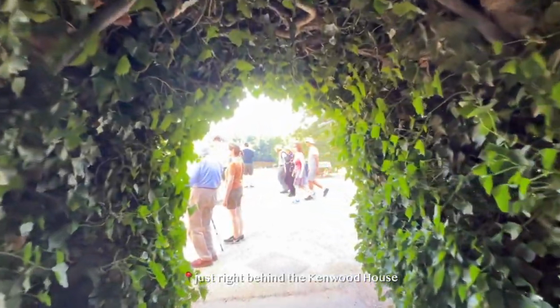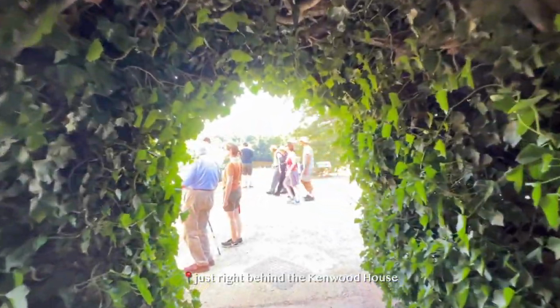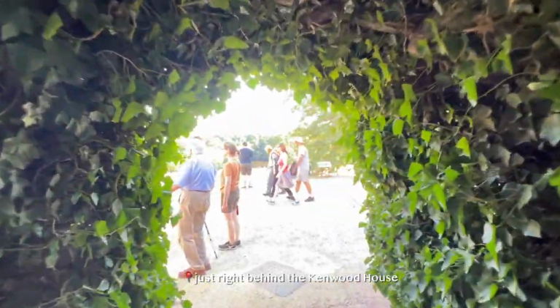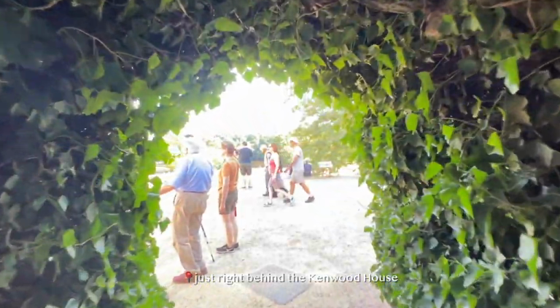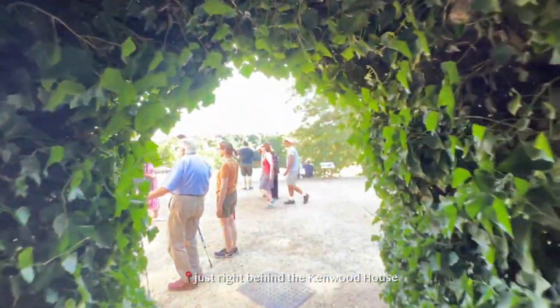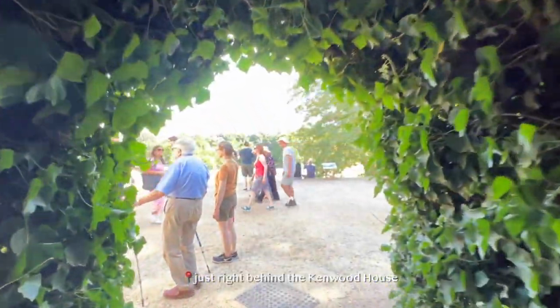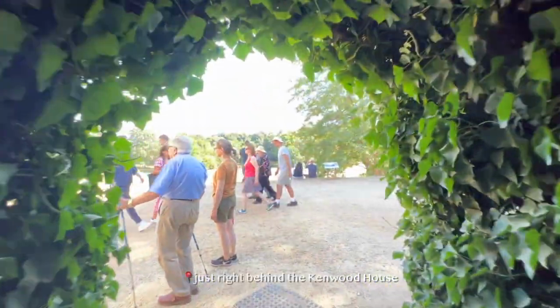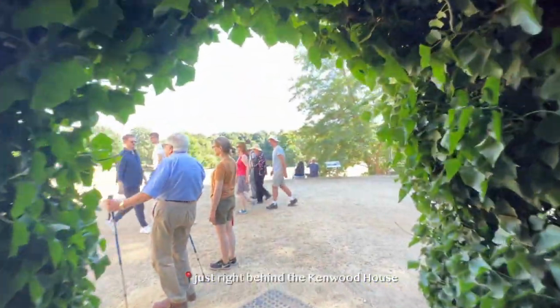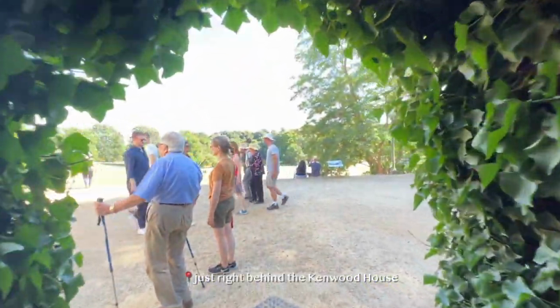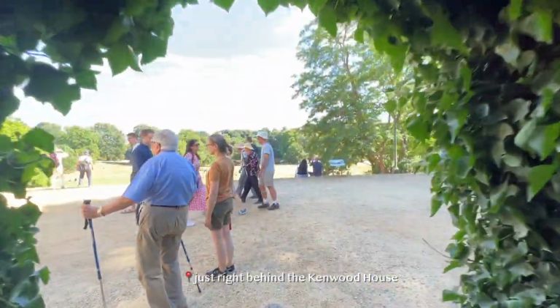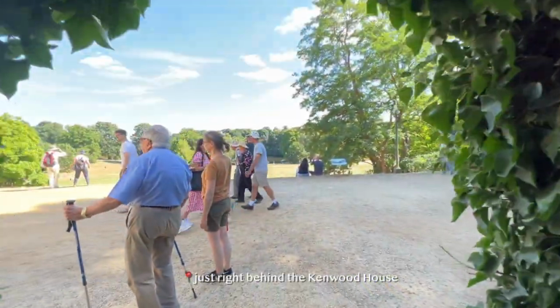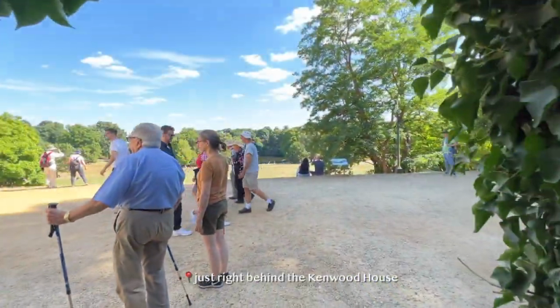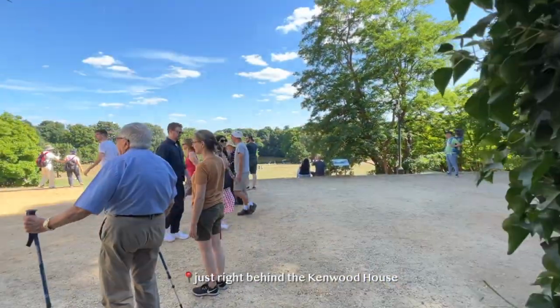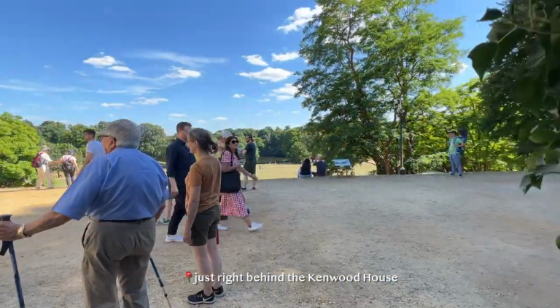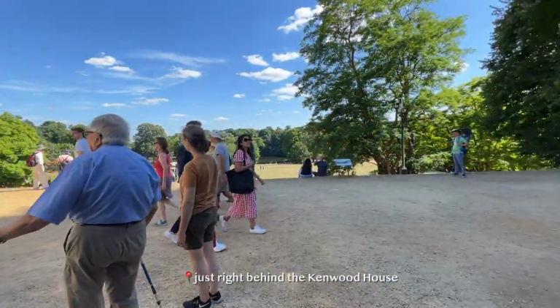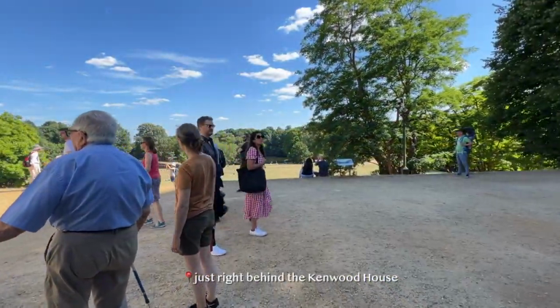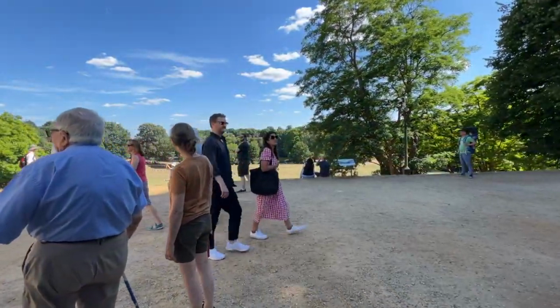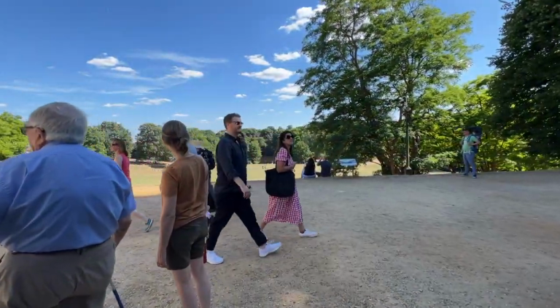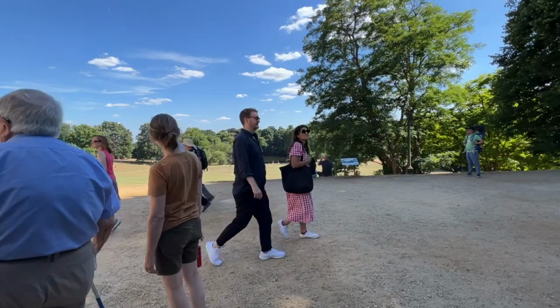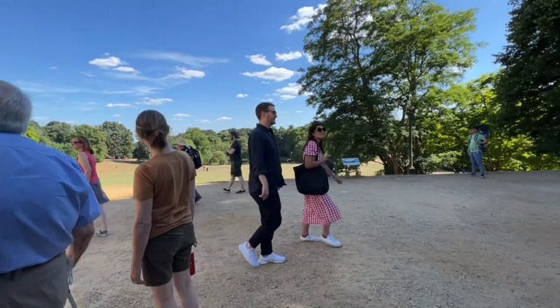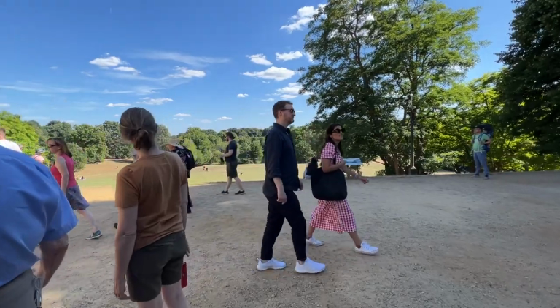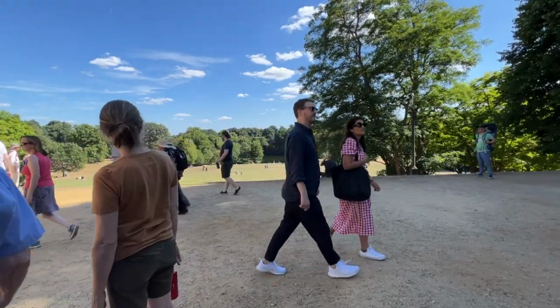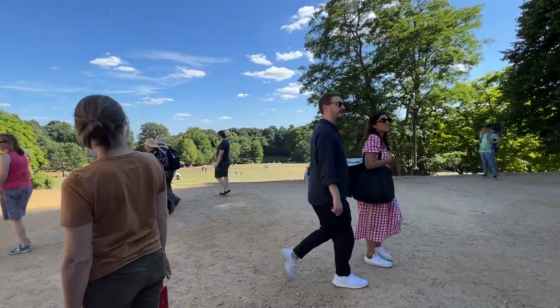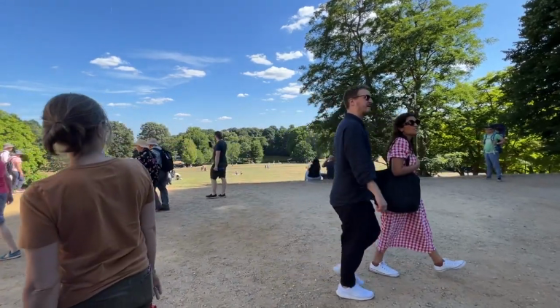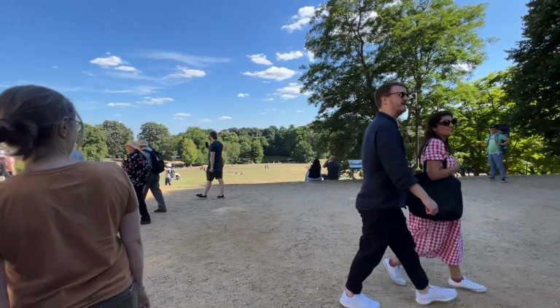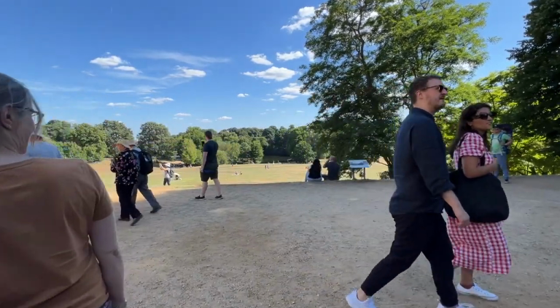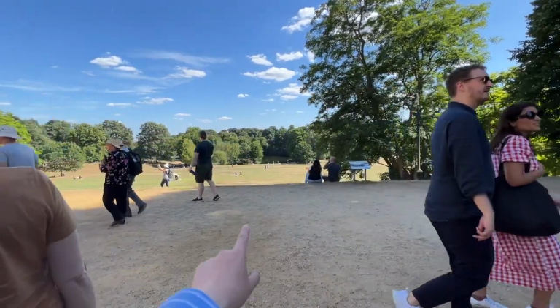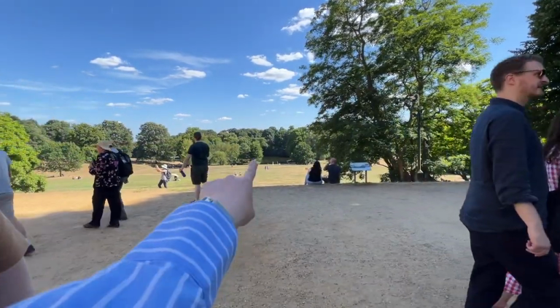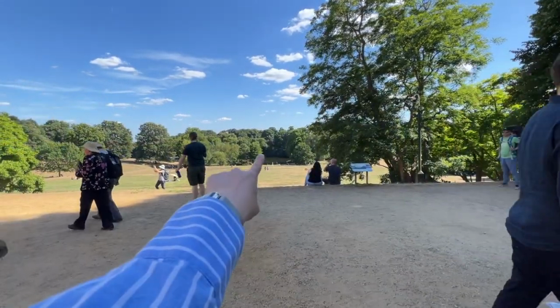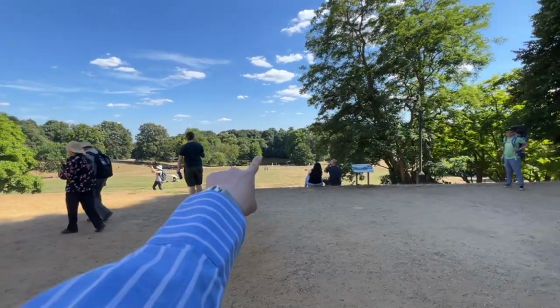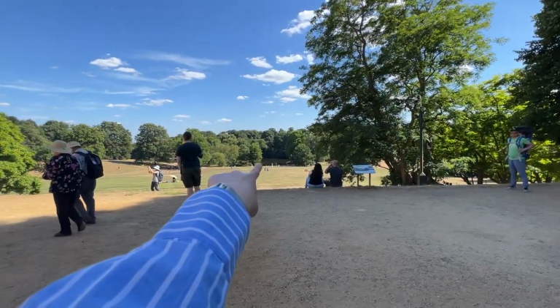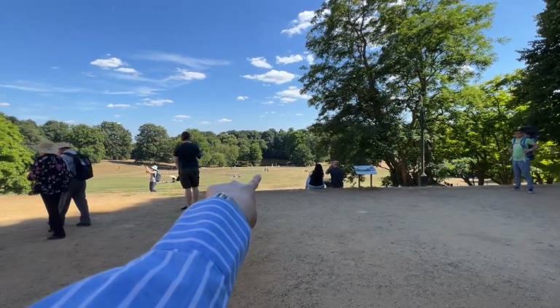Look at that view — that's gorgeous. Can you see that?